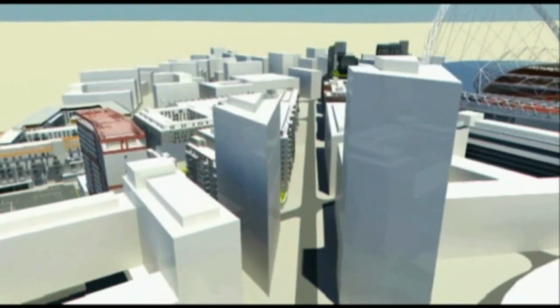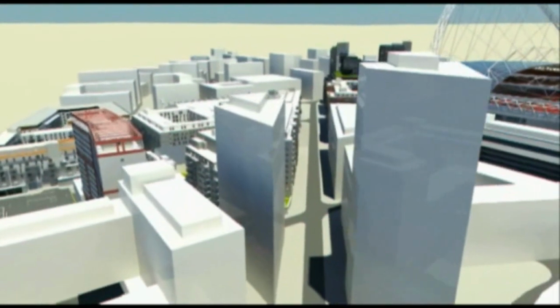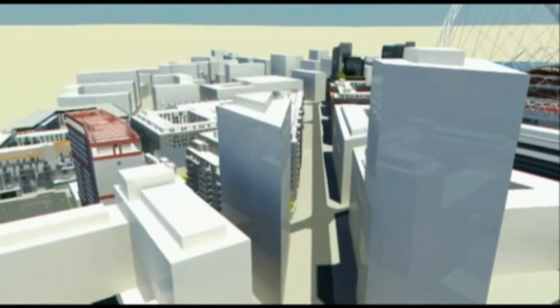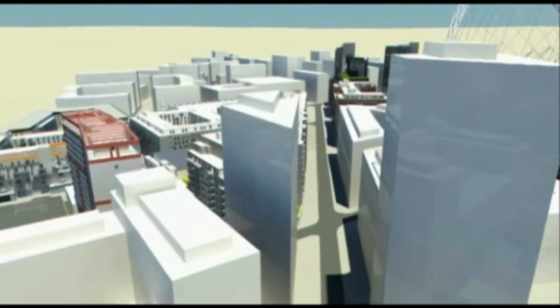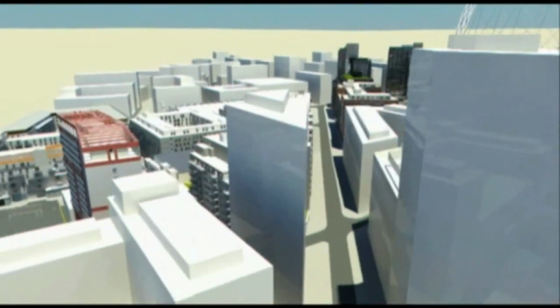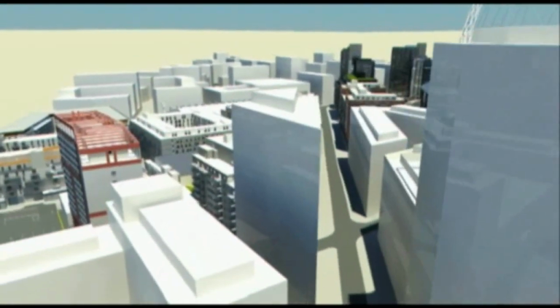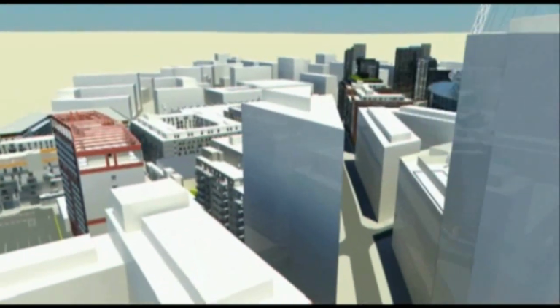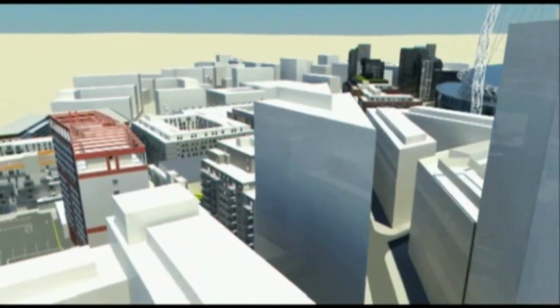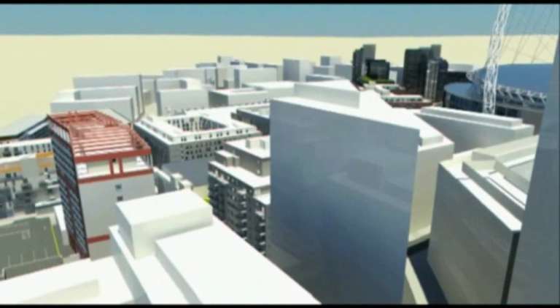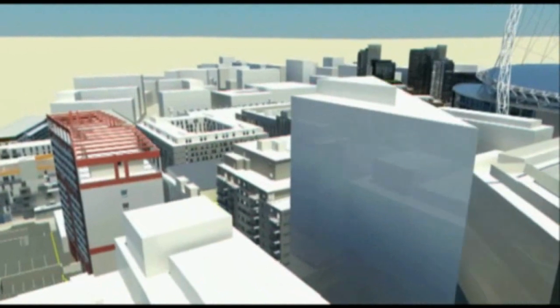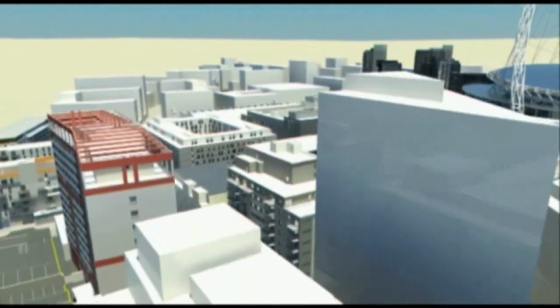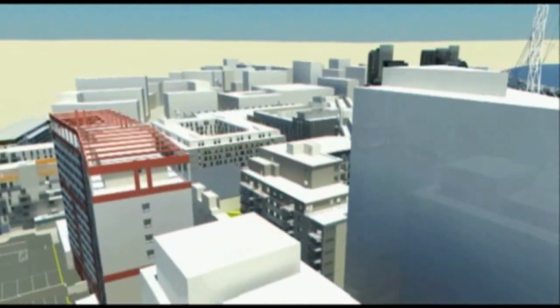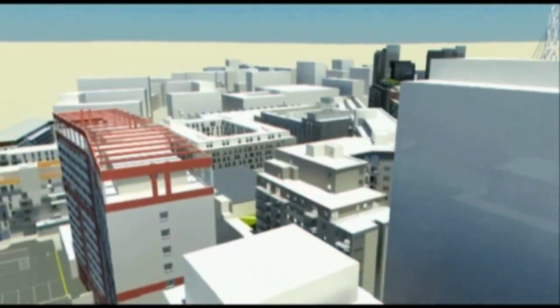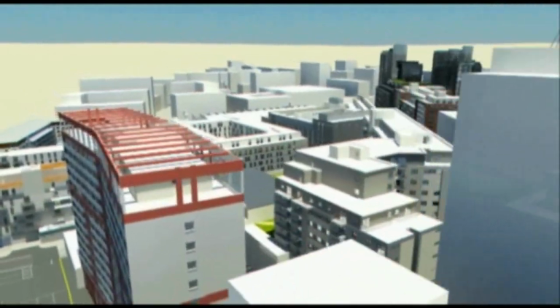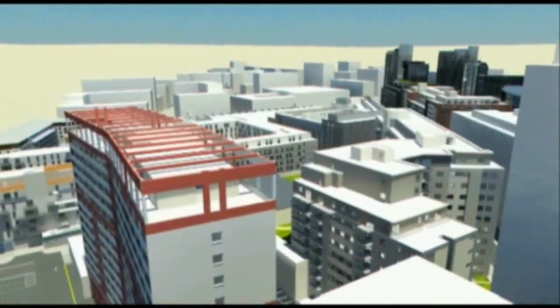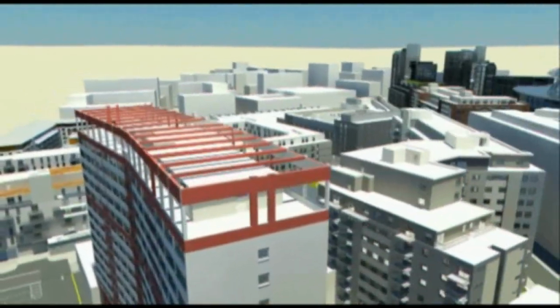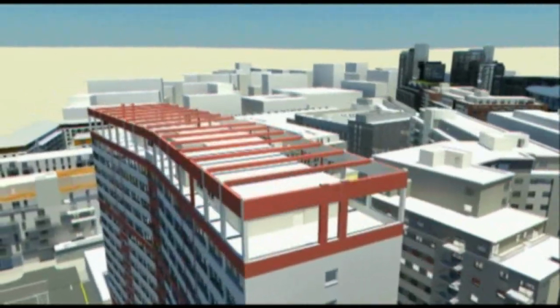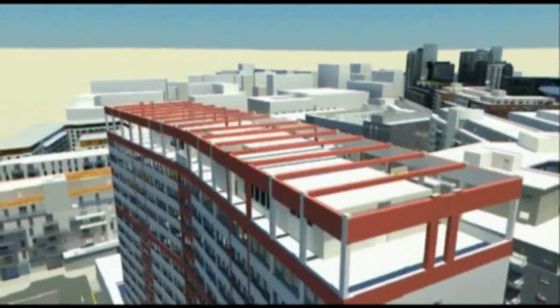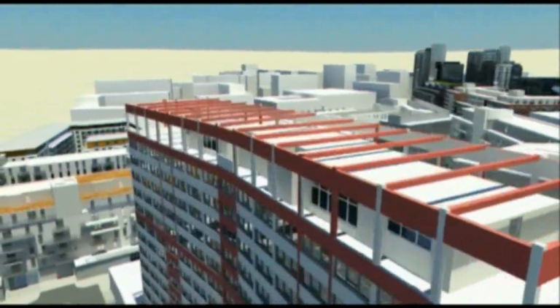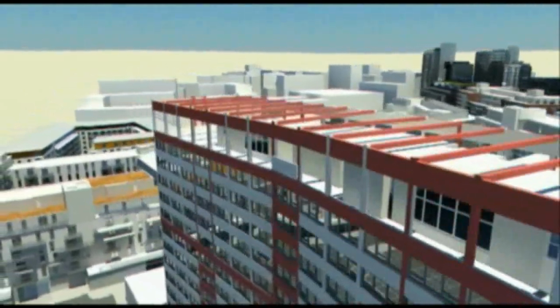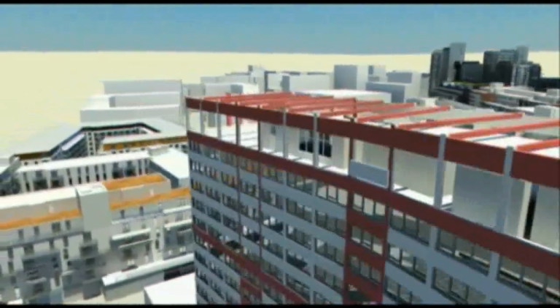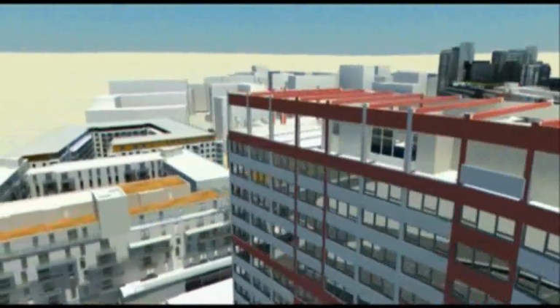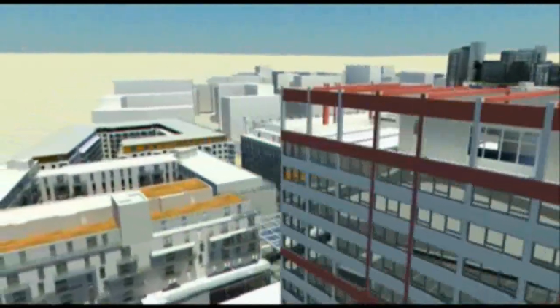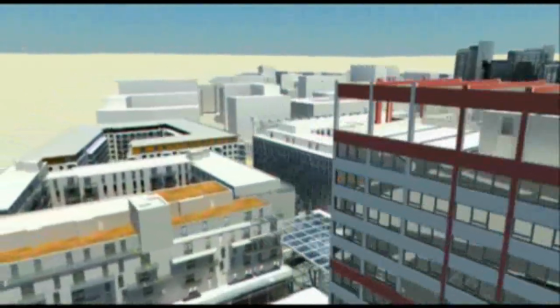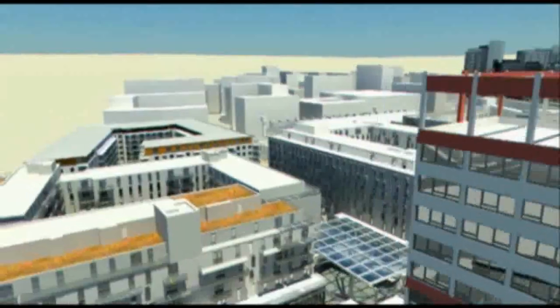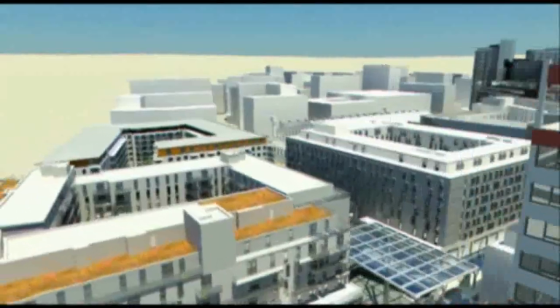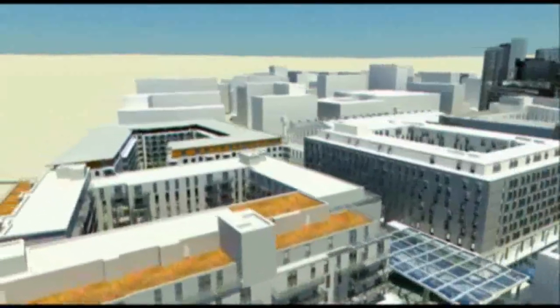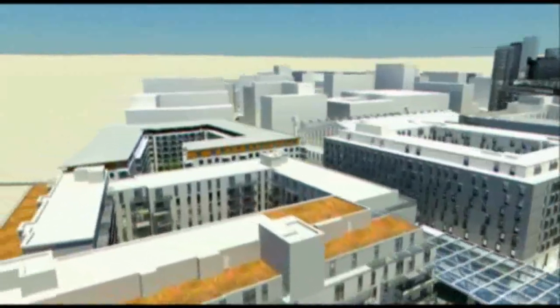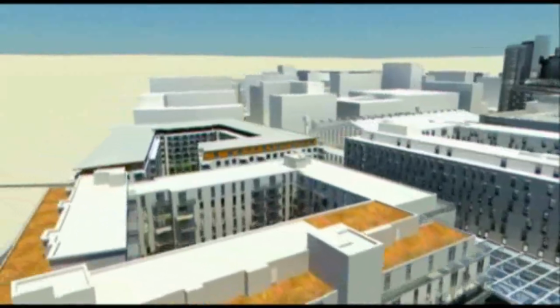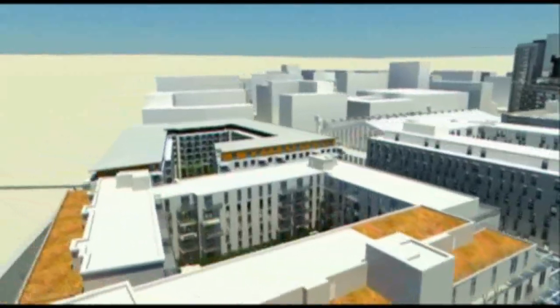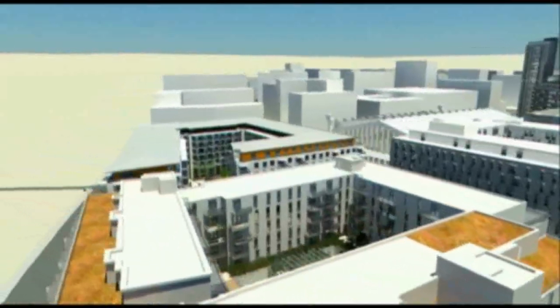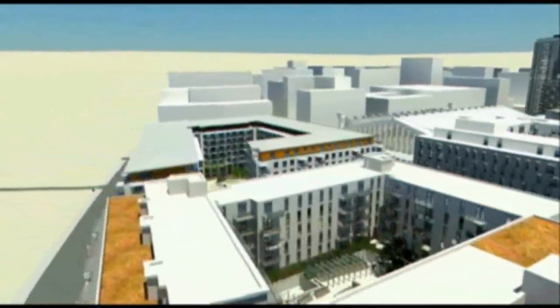We will now take a look in the first block, called Forum House, which comprises 286 flats.